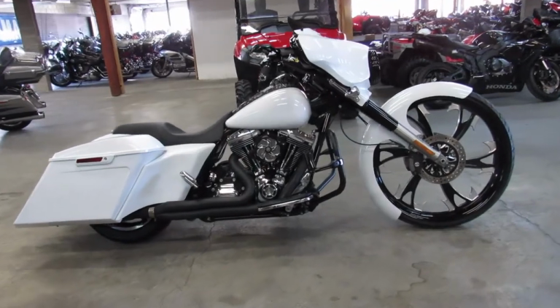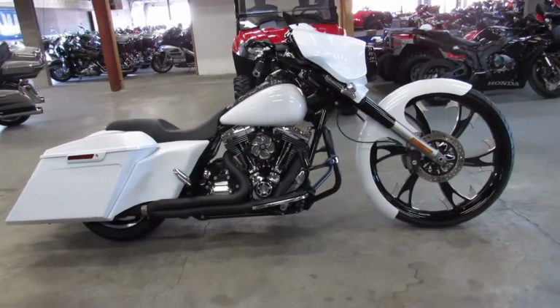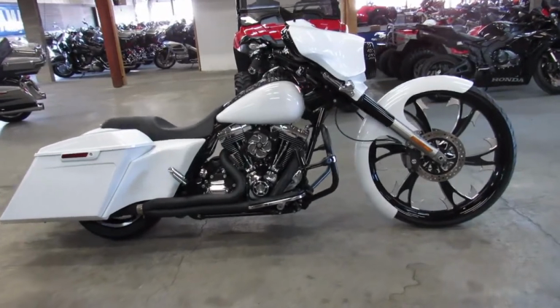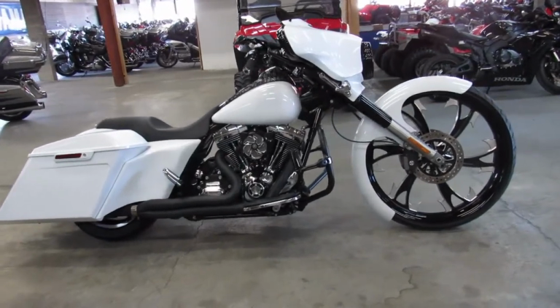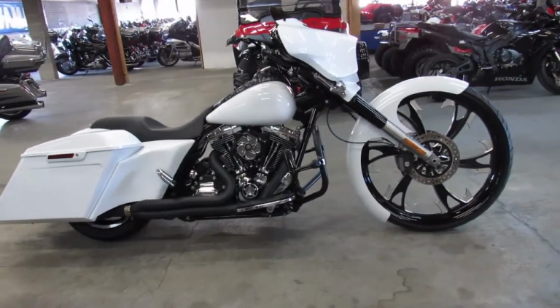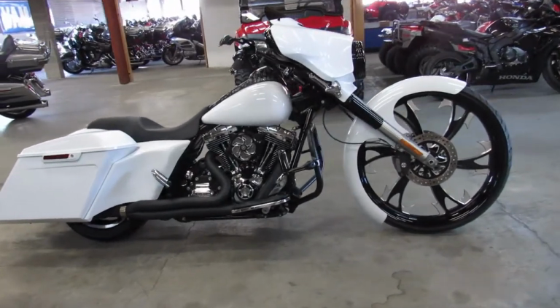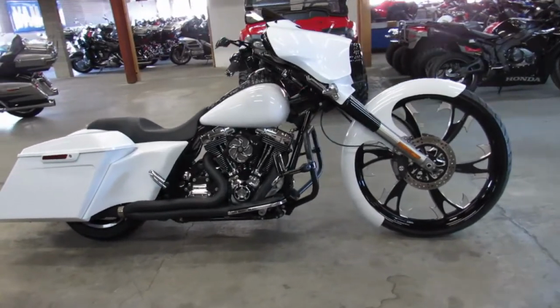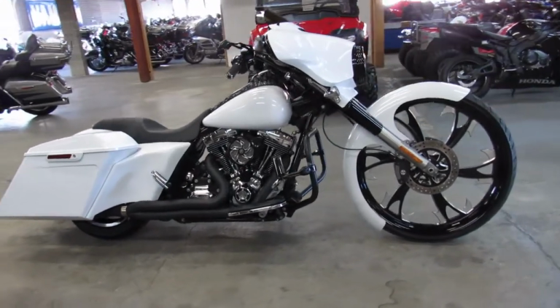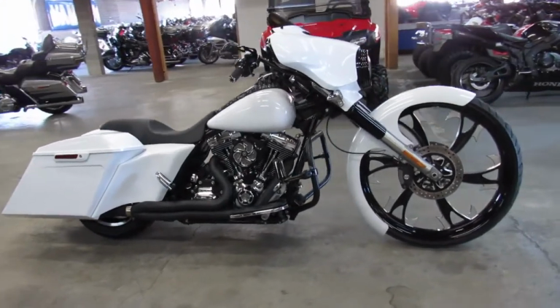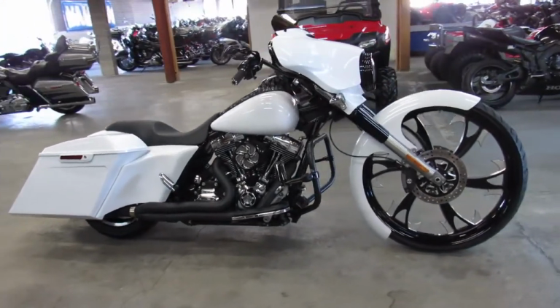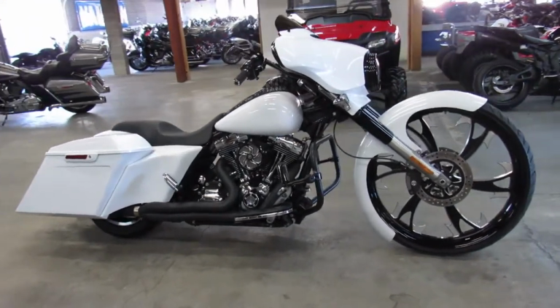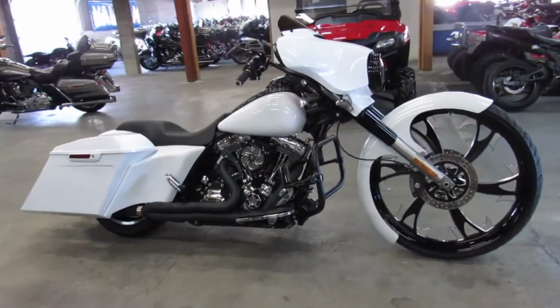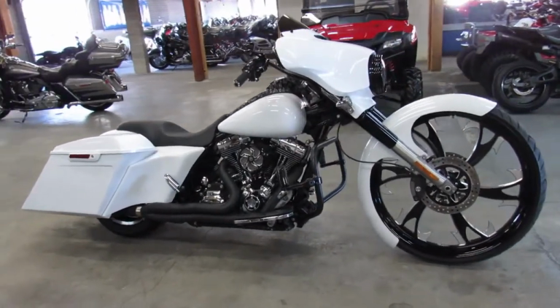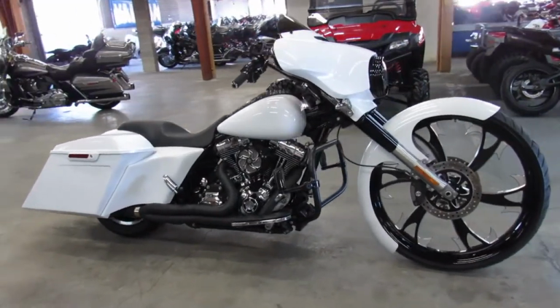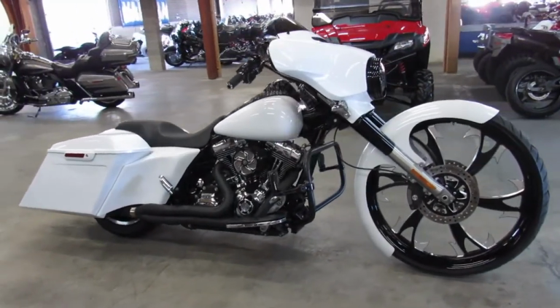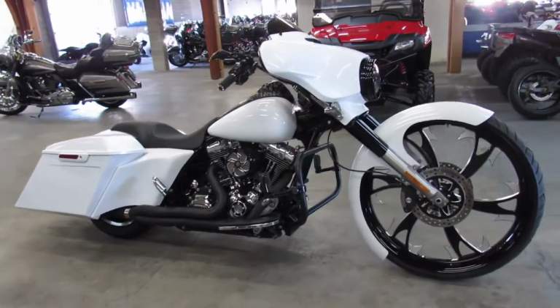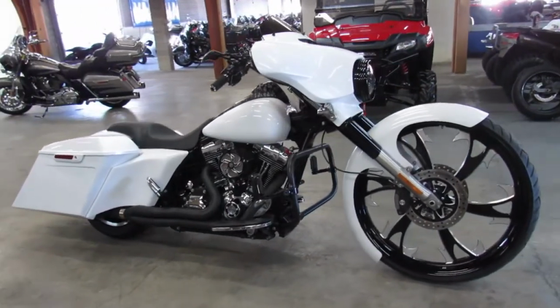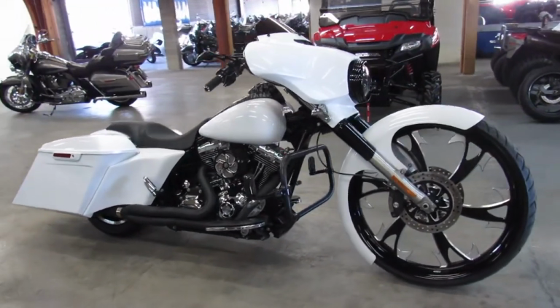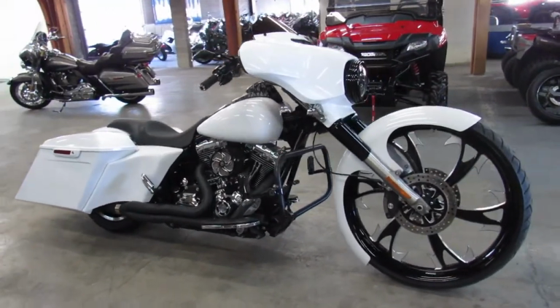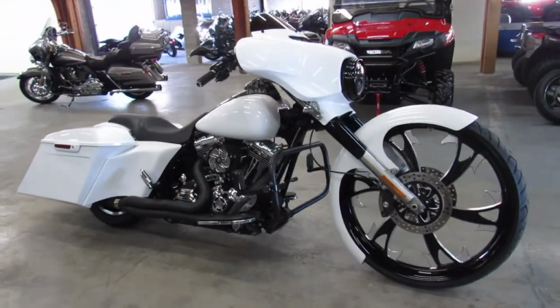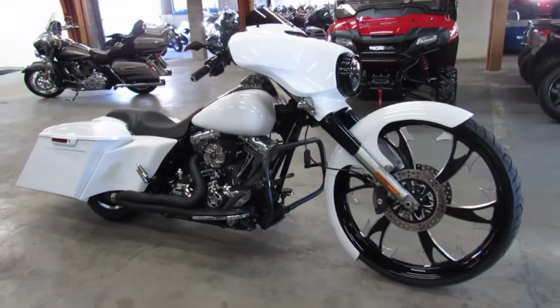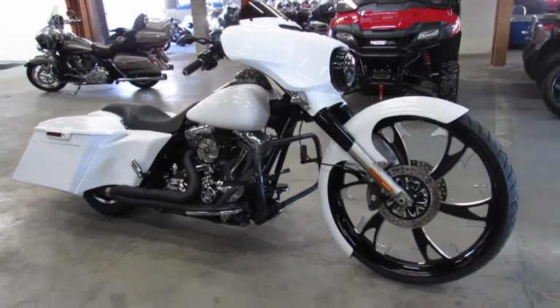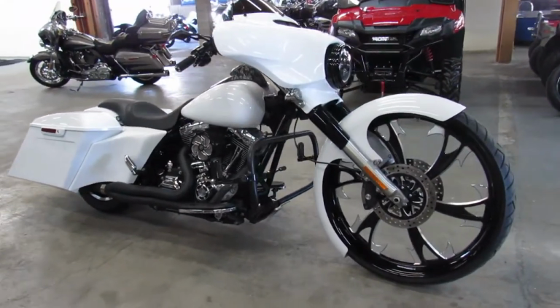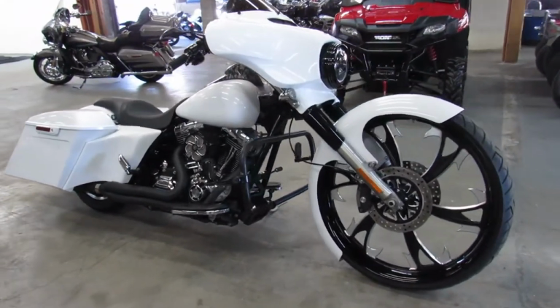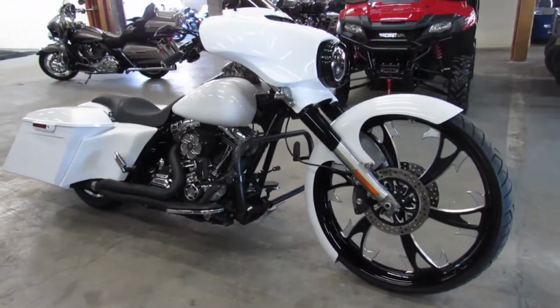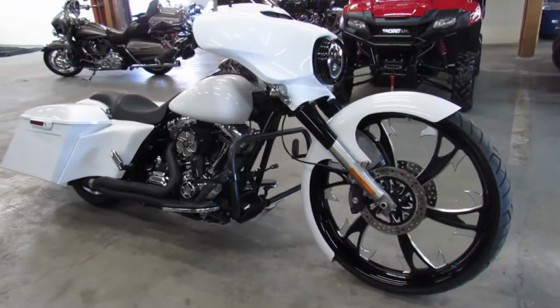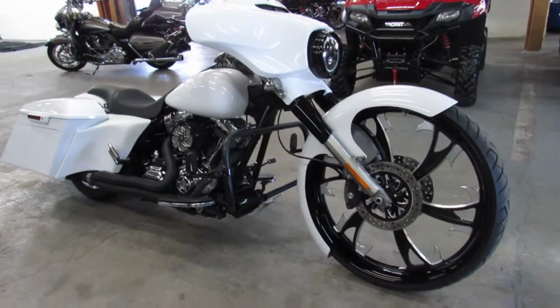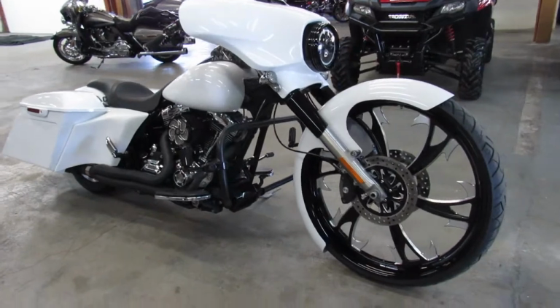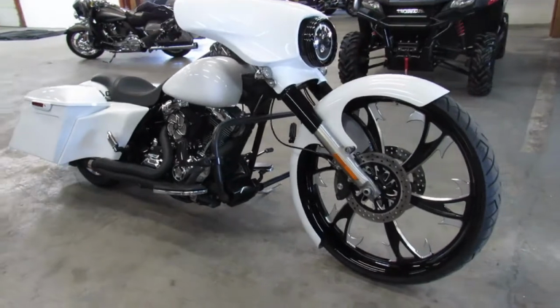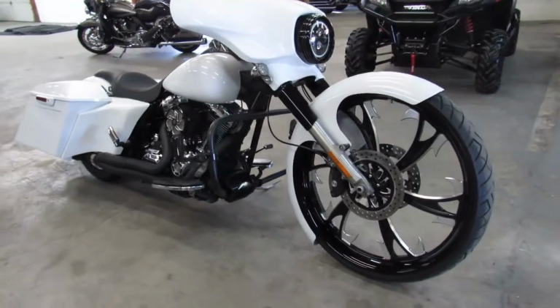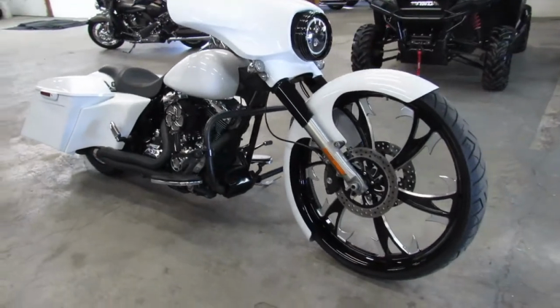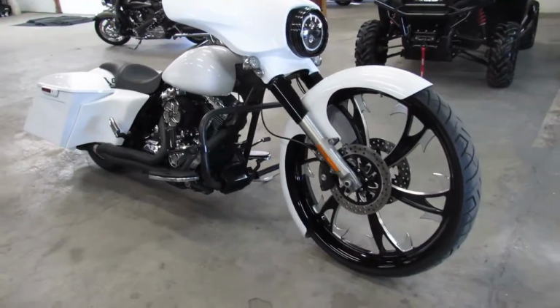Hey guys, ApprovalPowerSports.com here doing a video on a really special Street Glide we just got in.